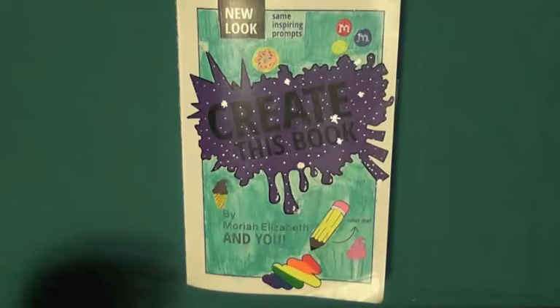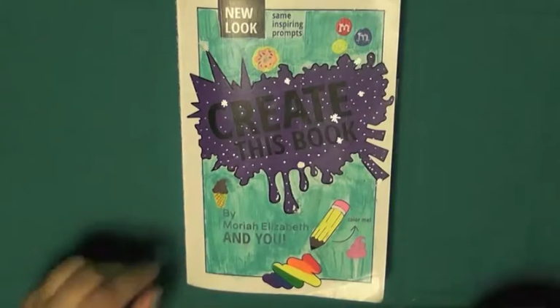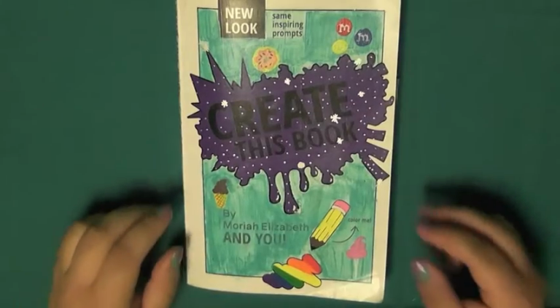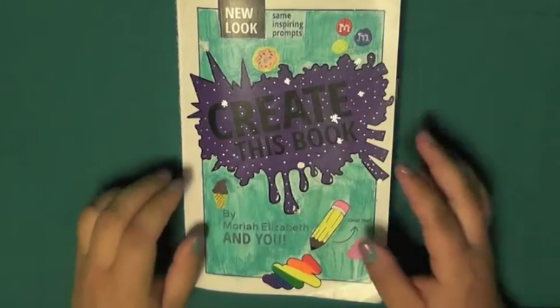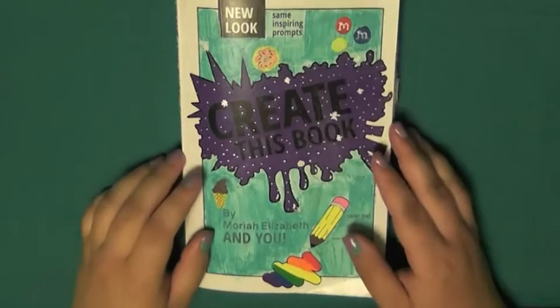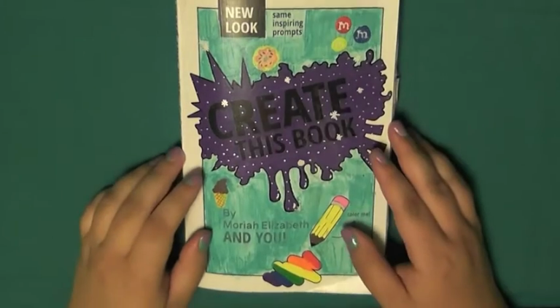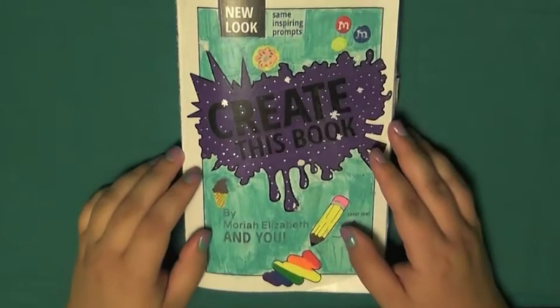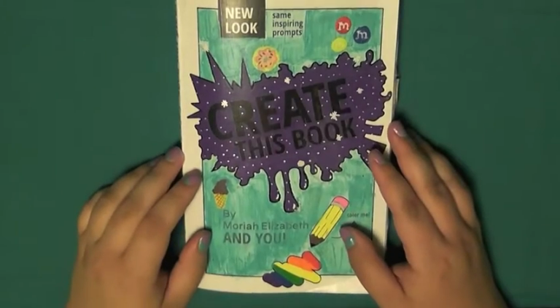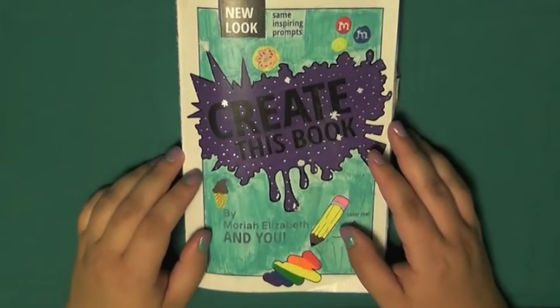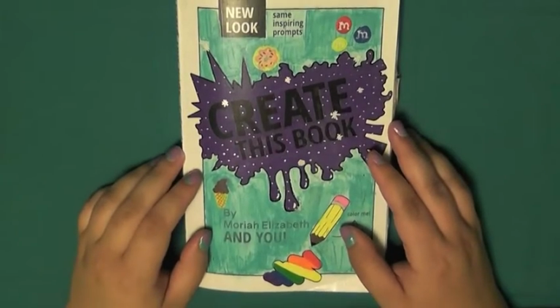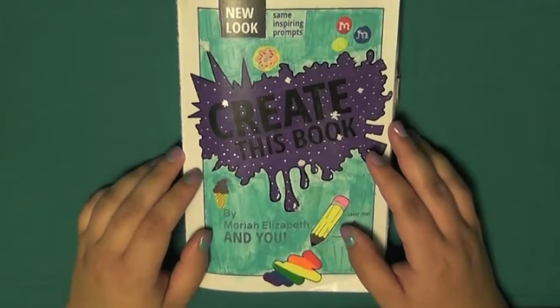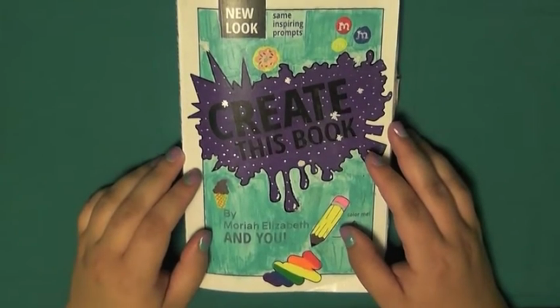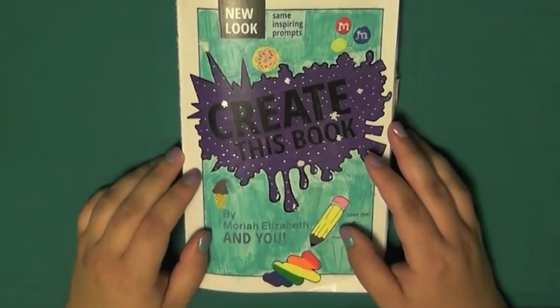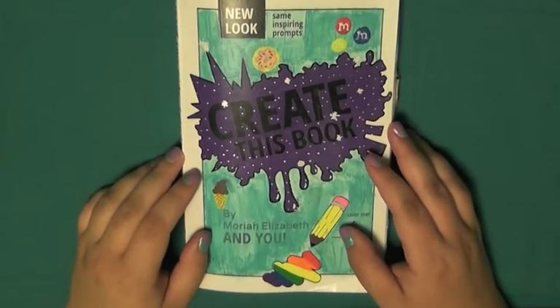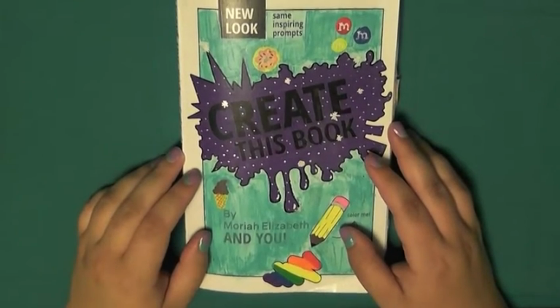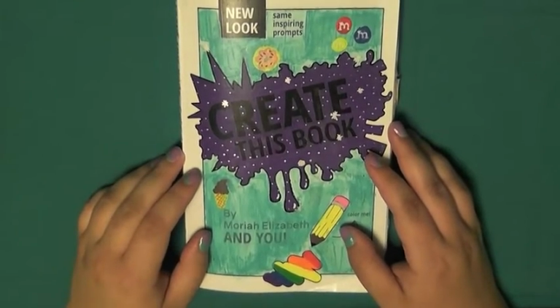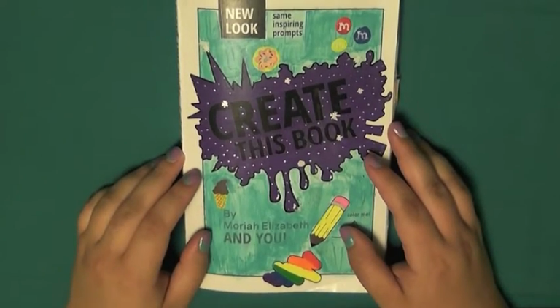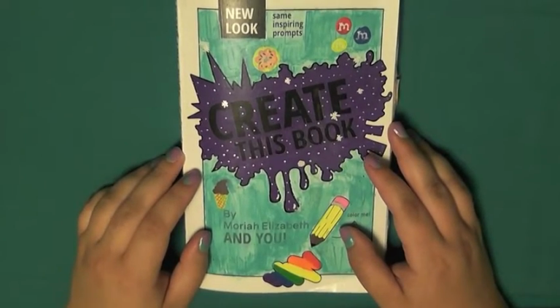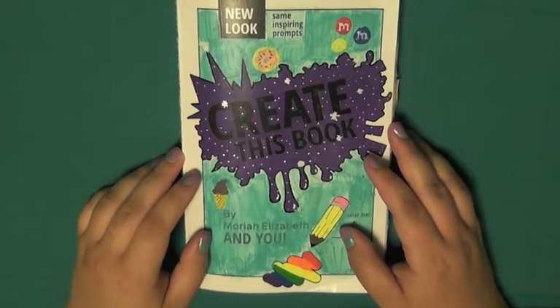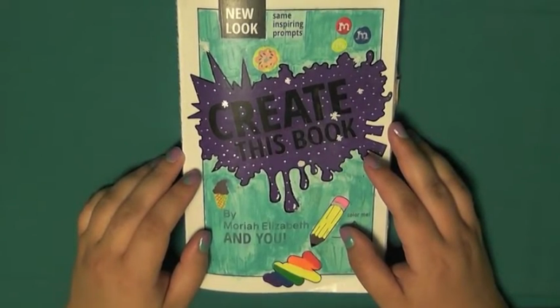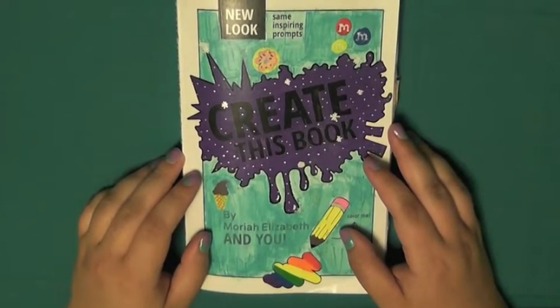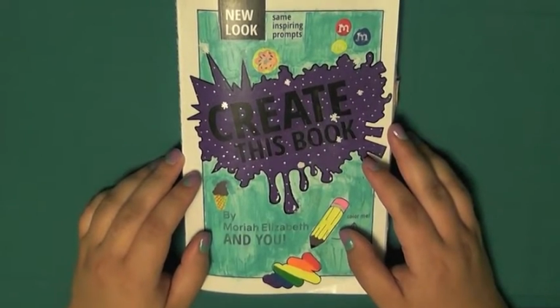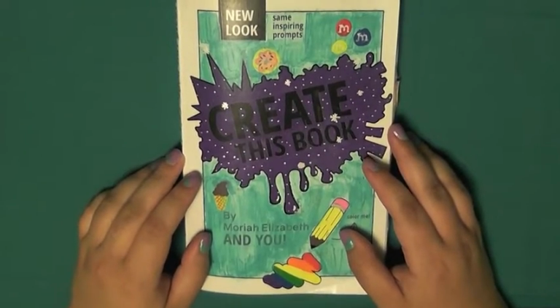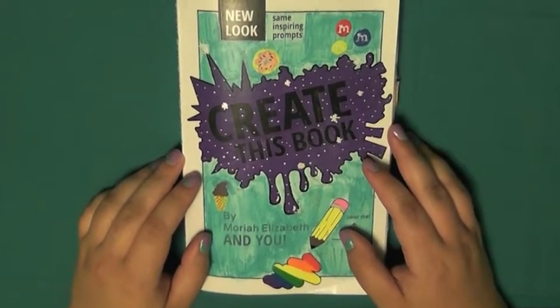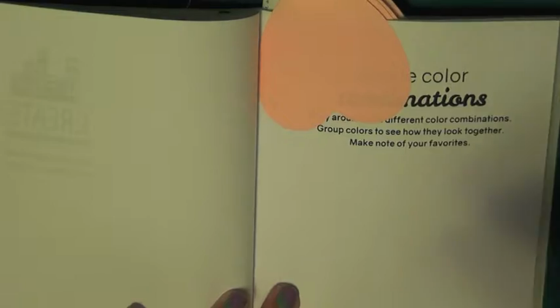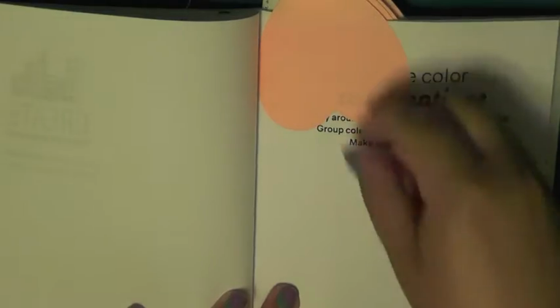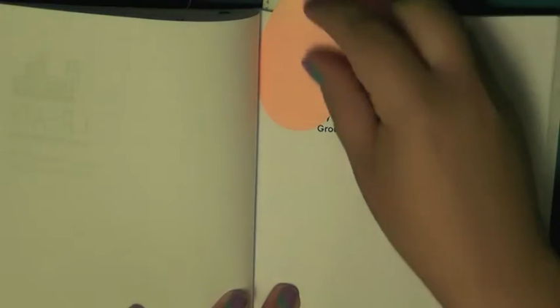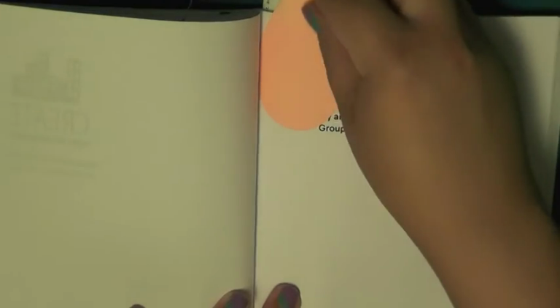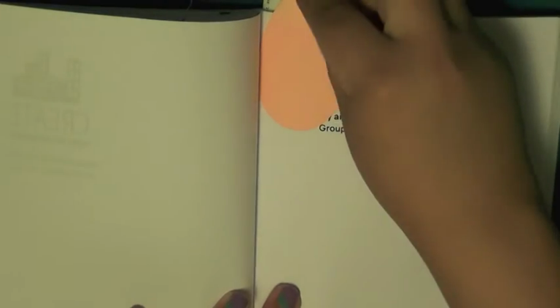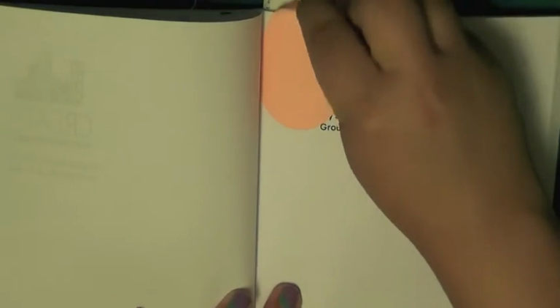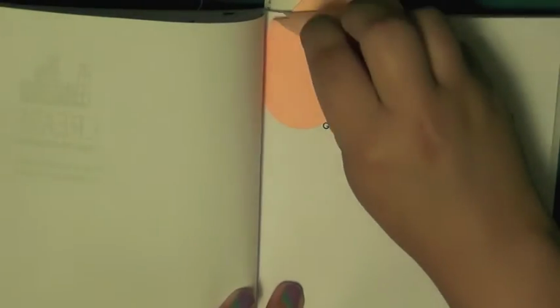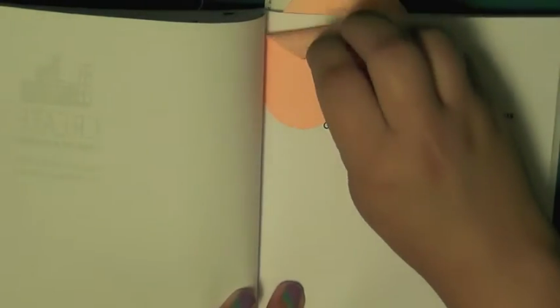Hey guys, welcome back to Create This Book. I thought another episode was long overdue, so let's get into it.